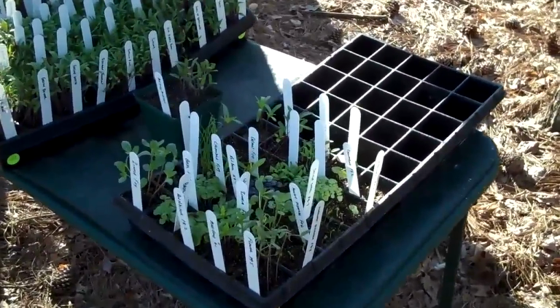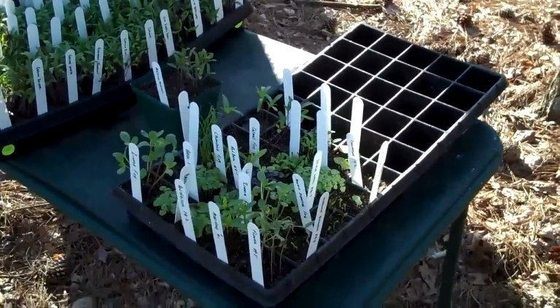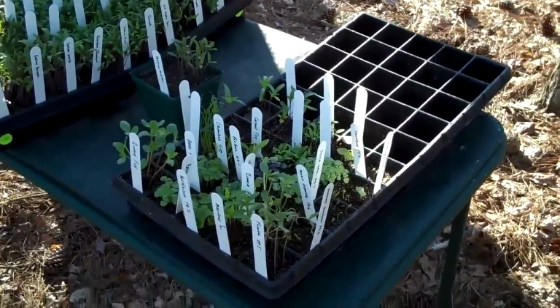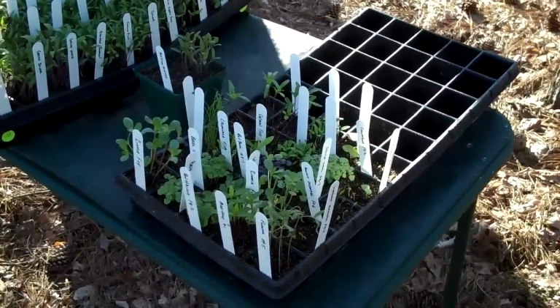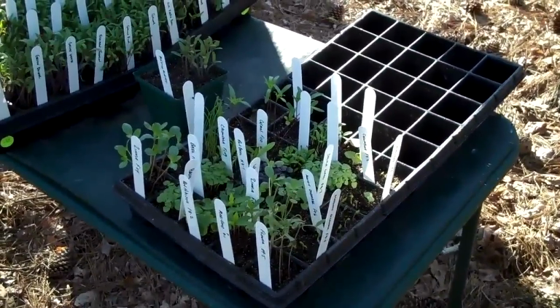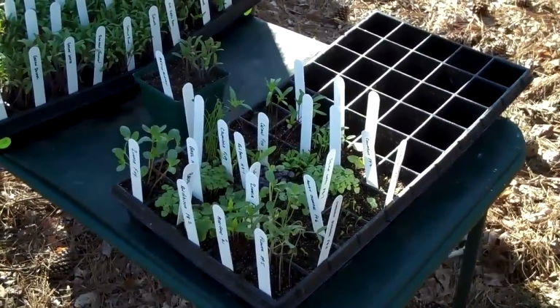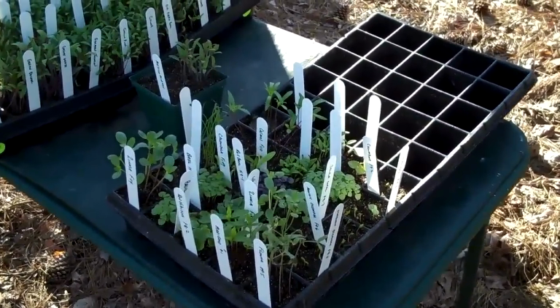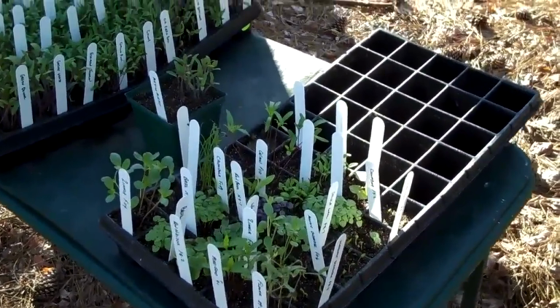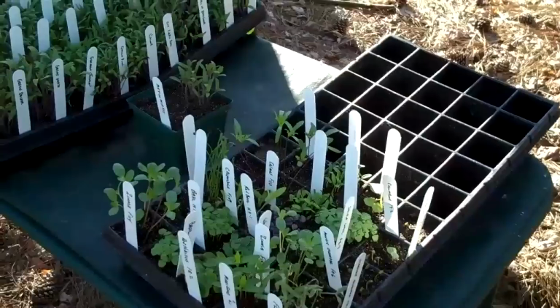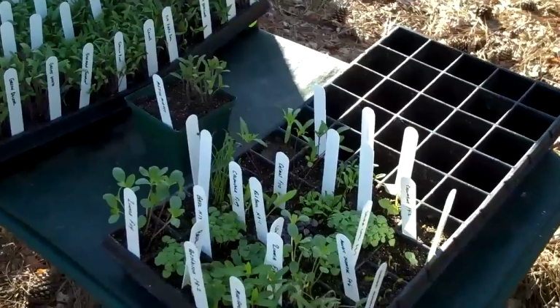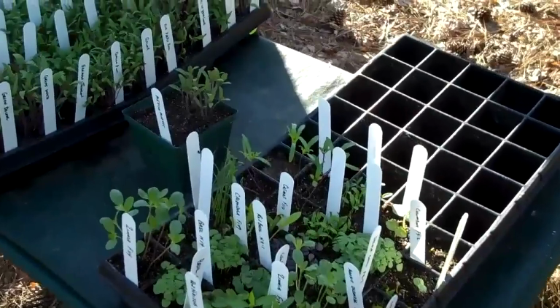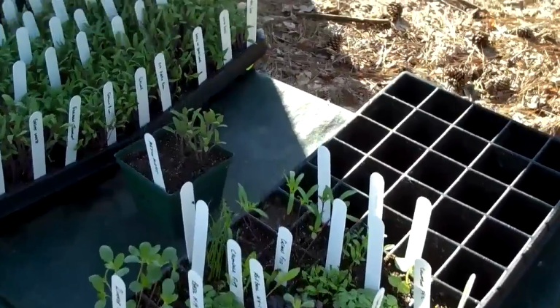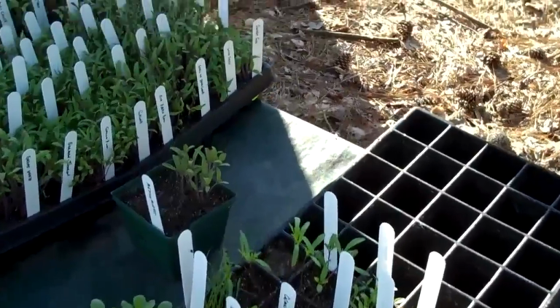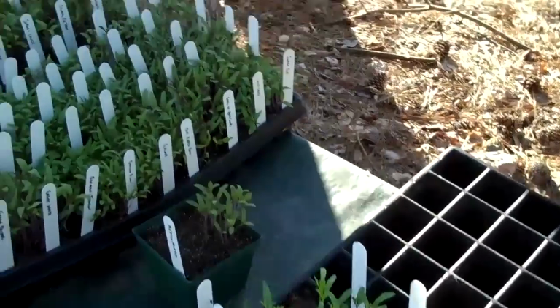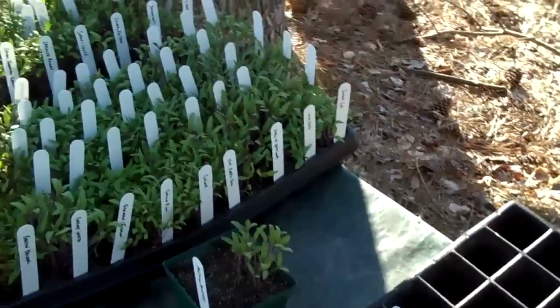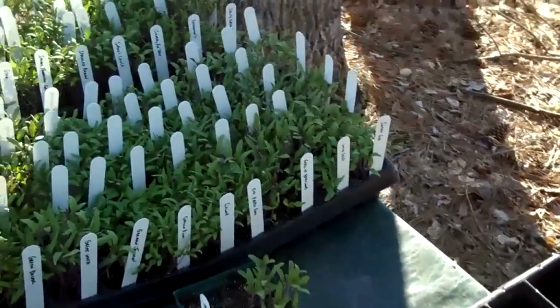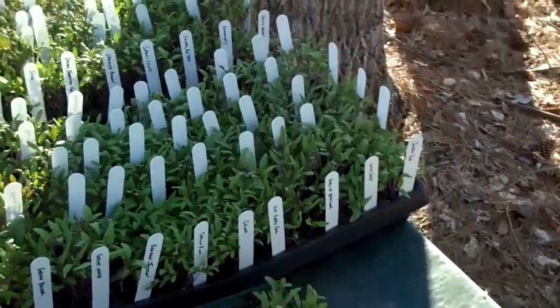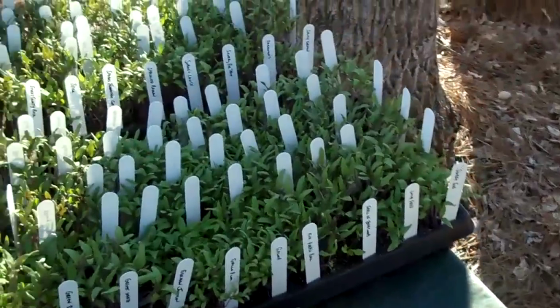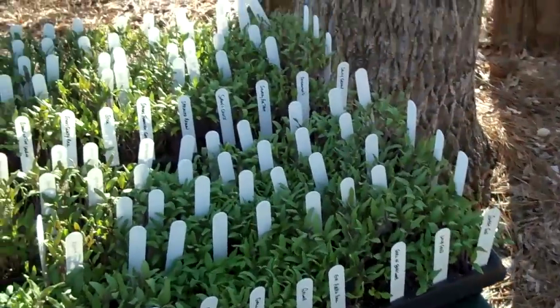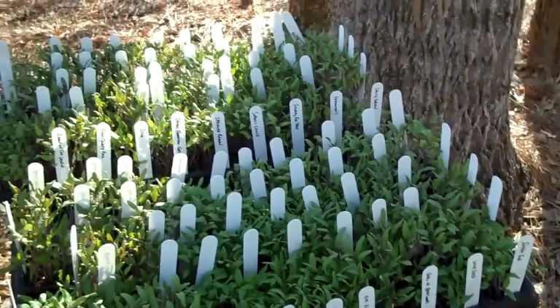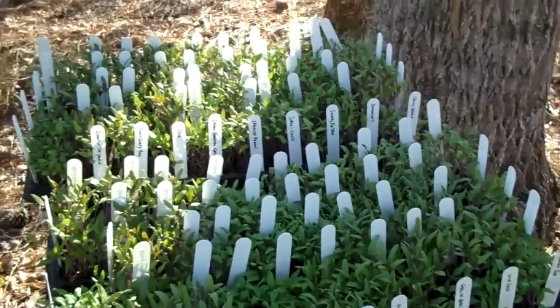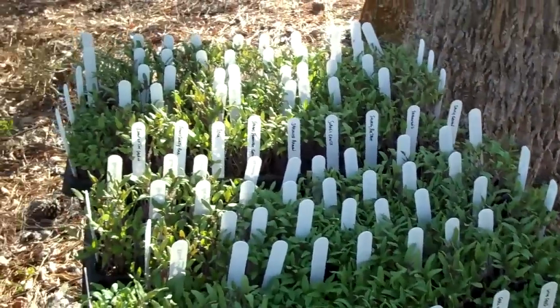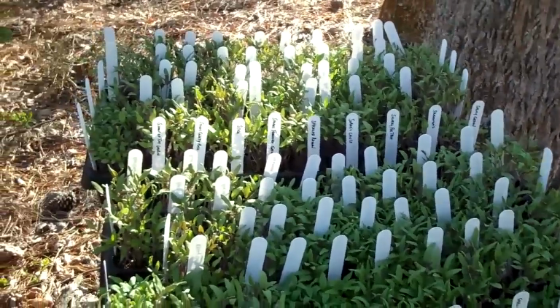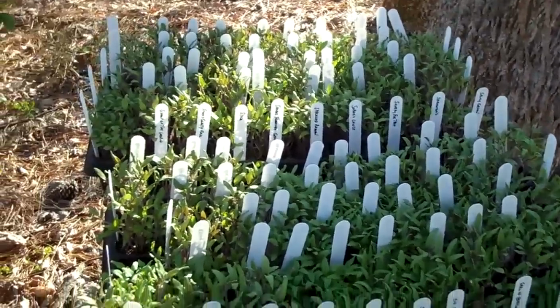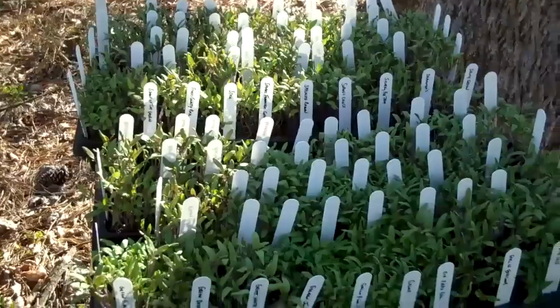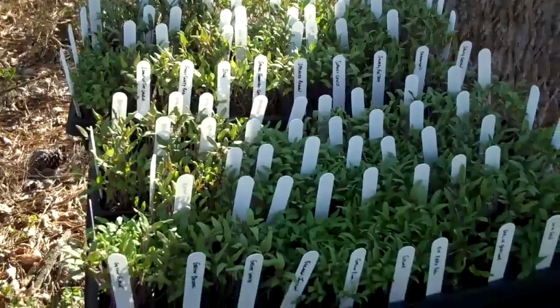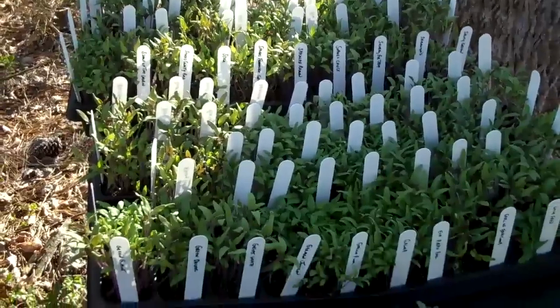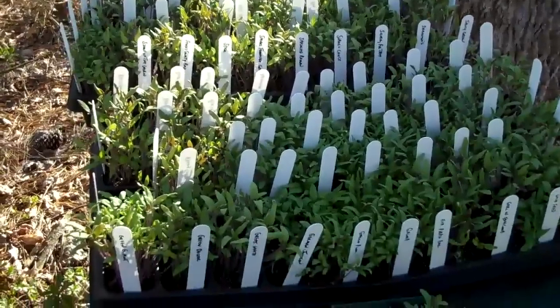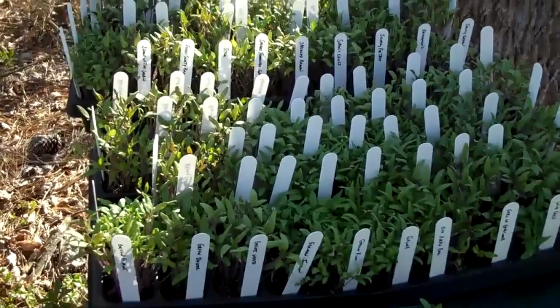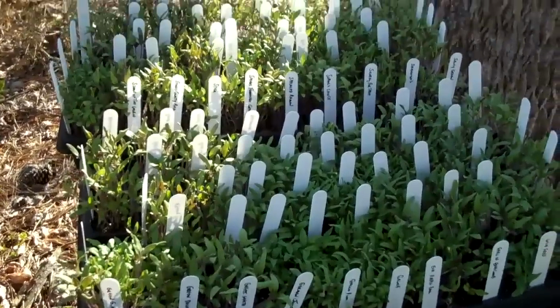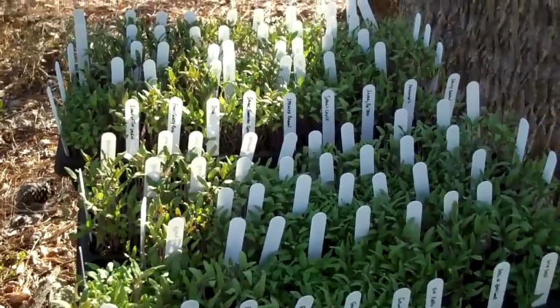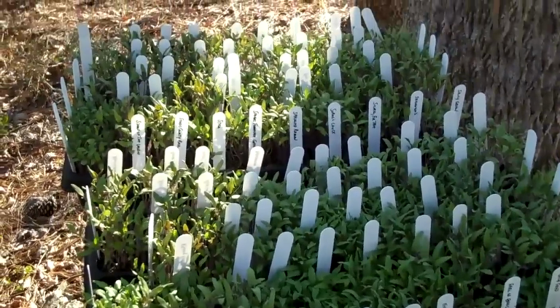These are some flowers that I'm growing in herbs, and there are some tomatoes right there.